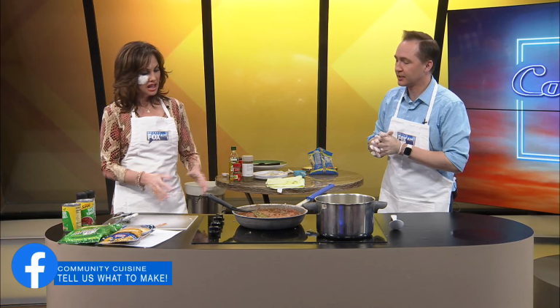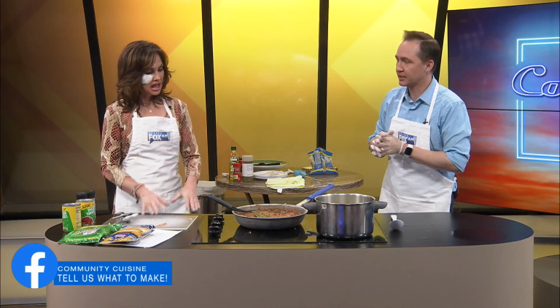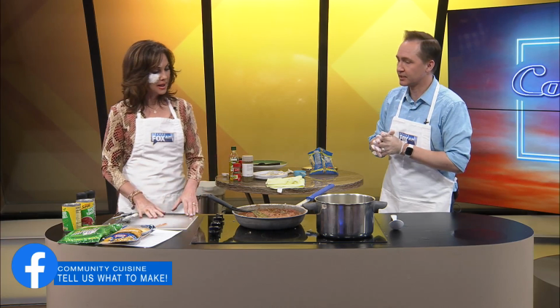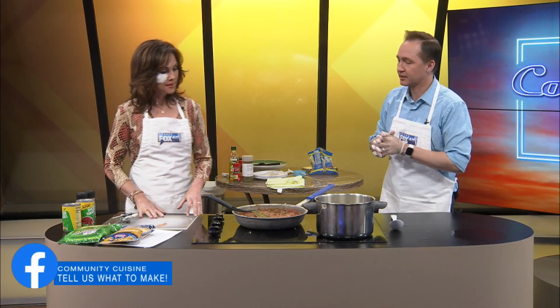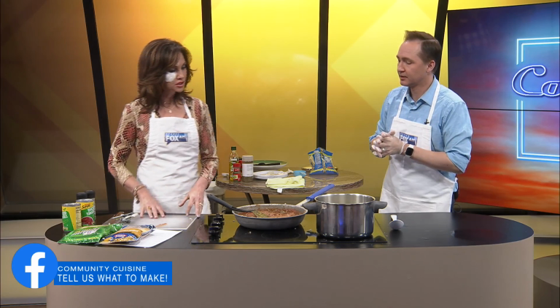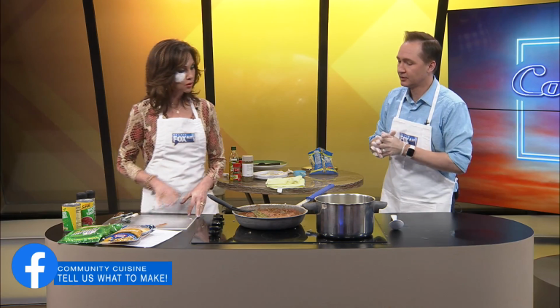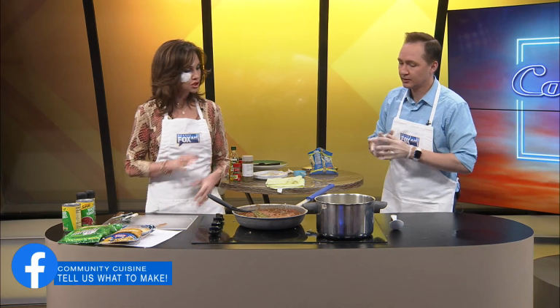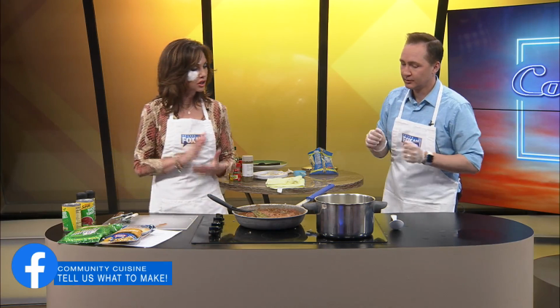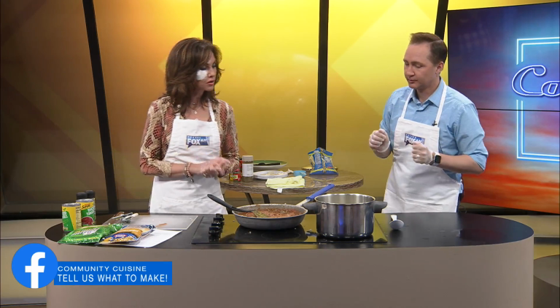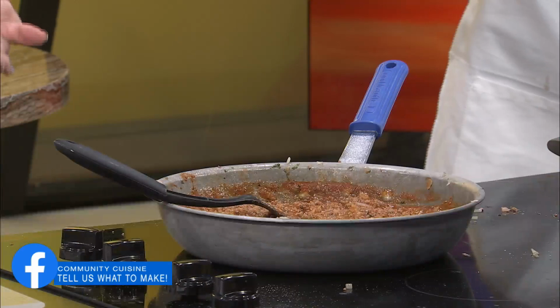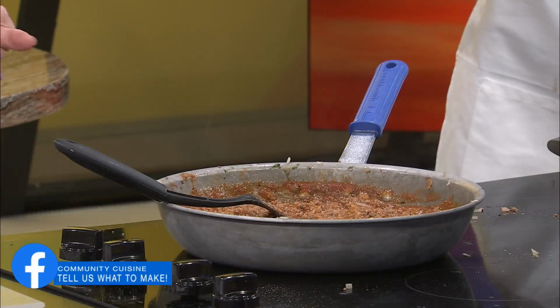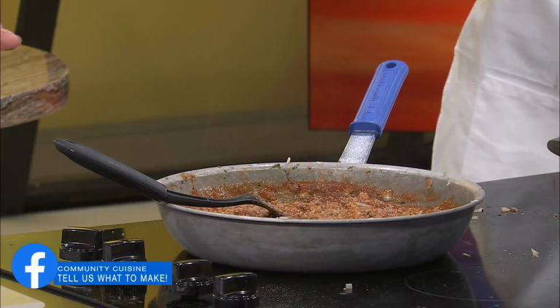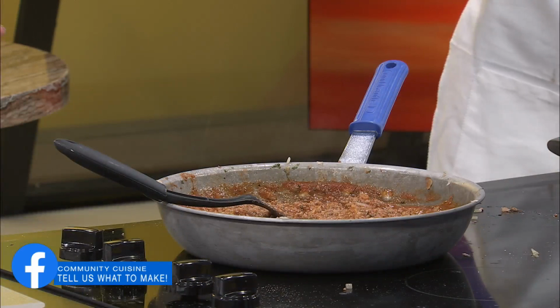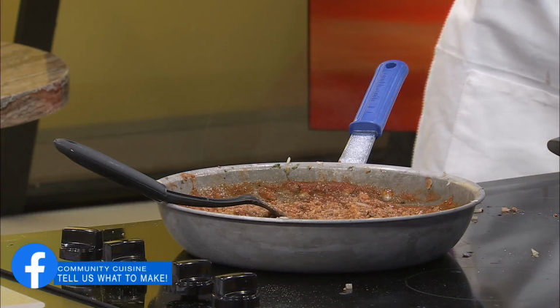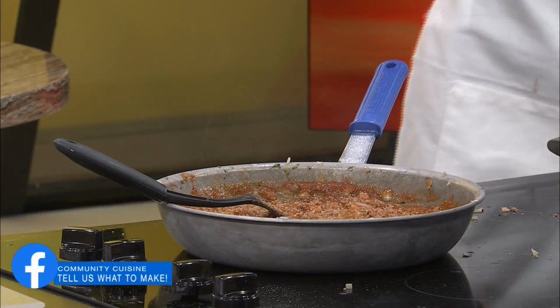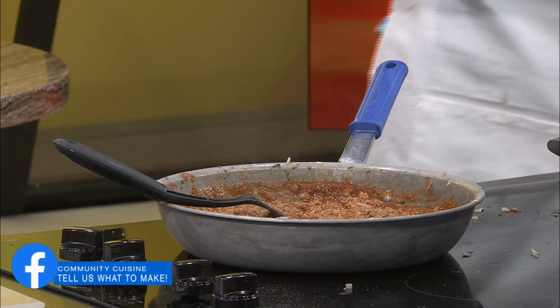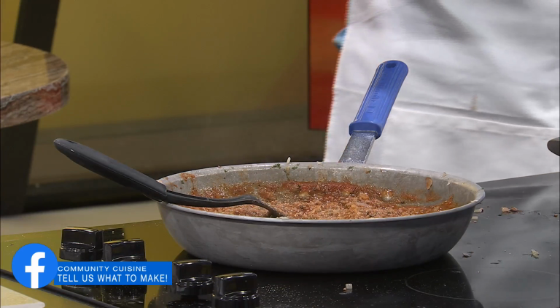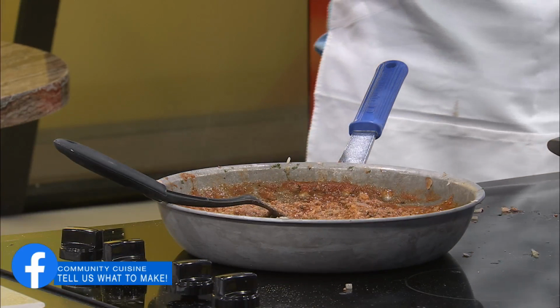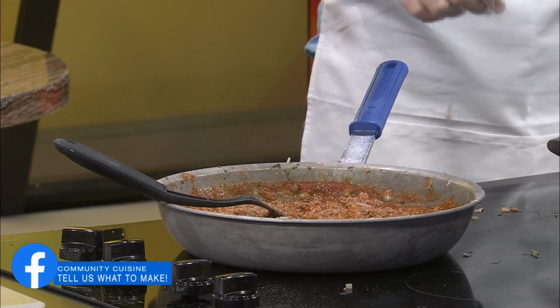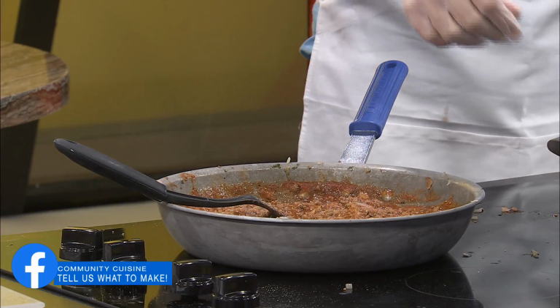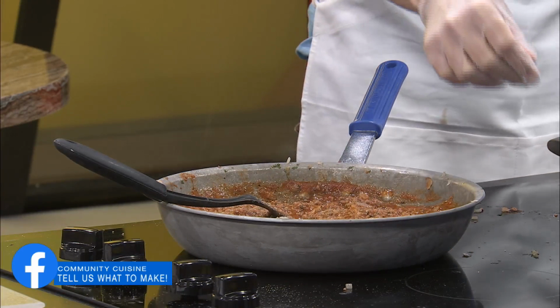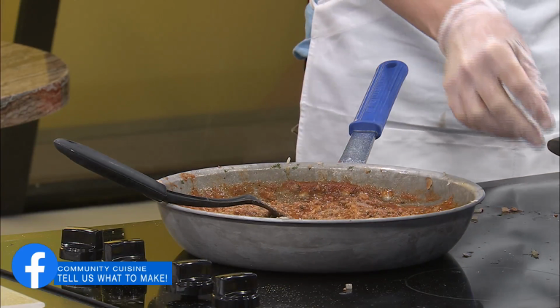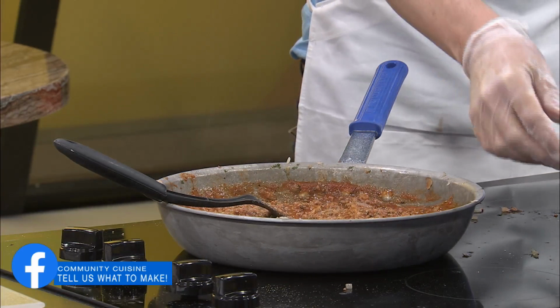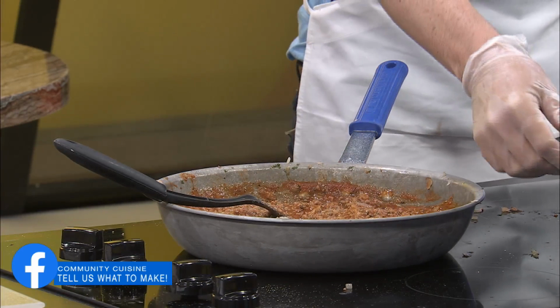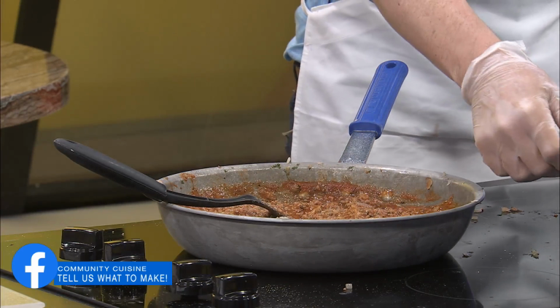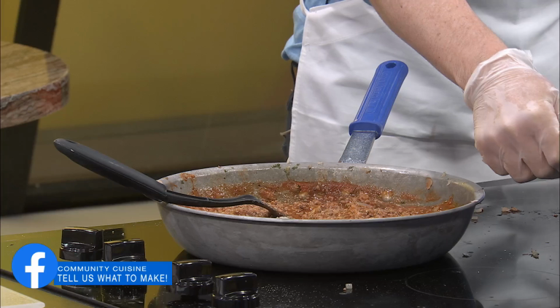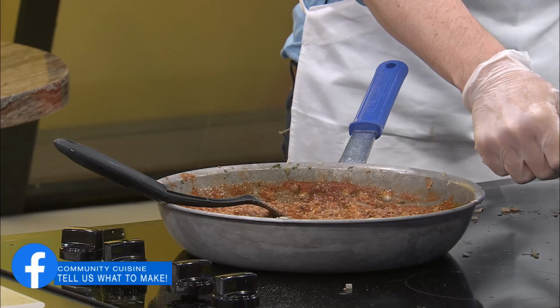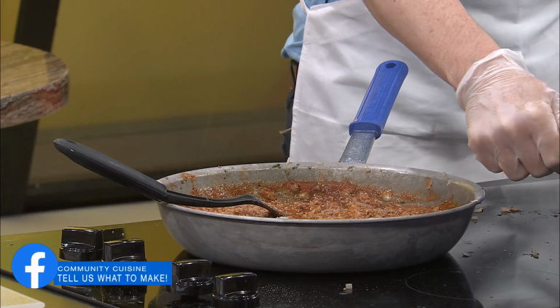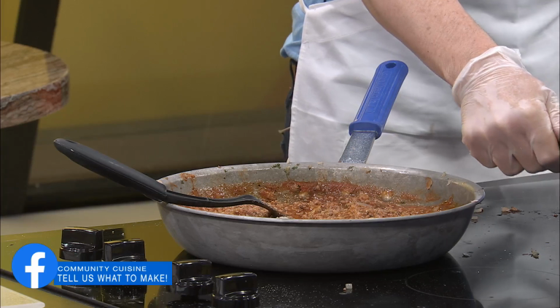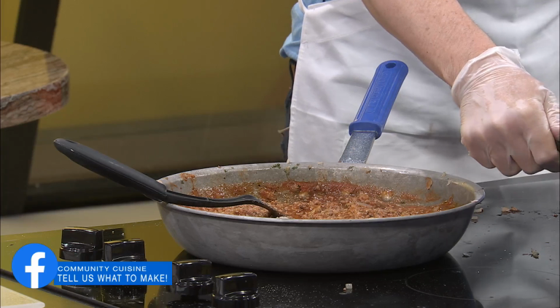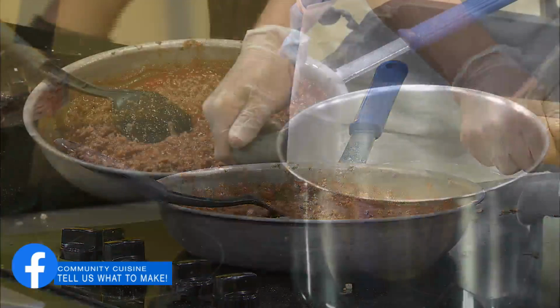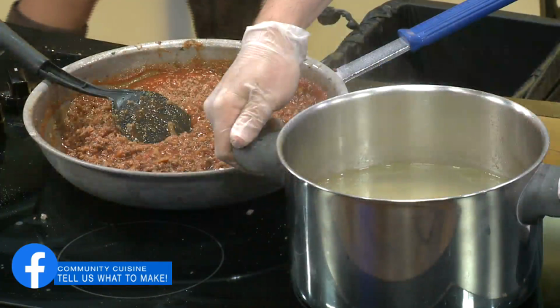It really does. Jer, are those noodles done? The noodles are done, we can drain those. All right, I'll bring this back.